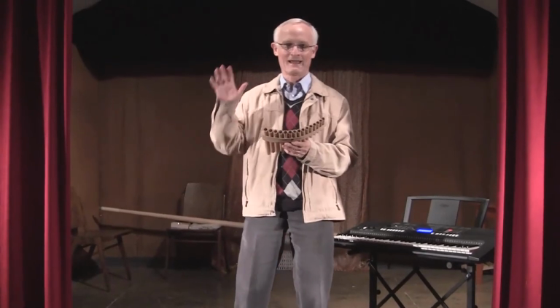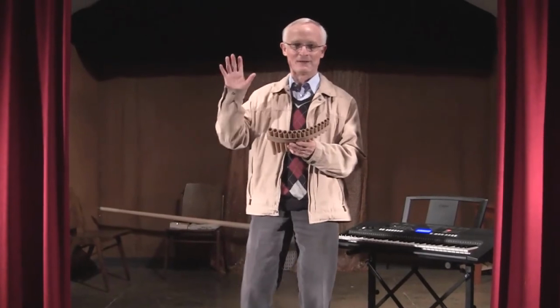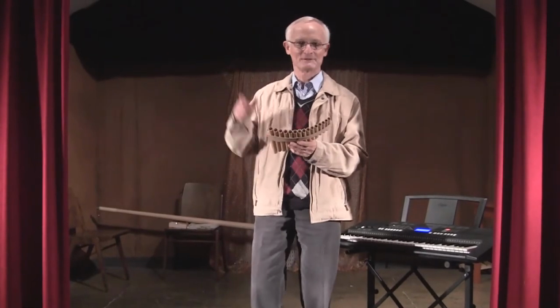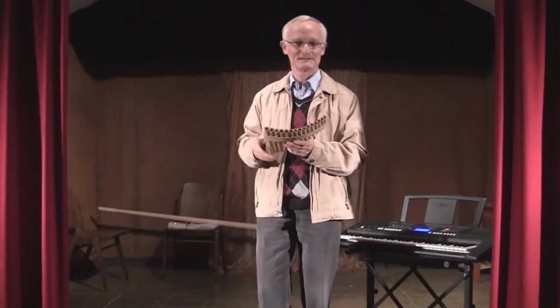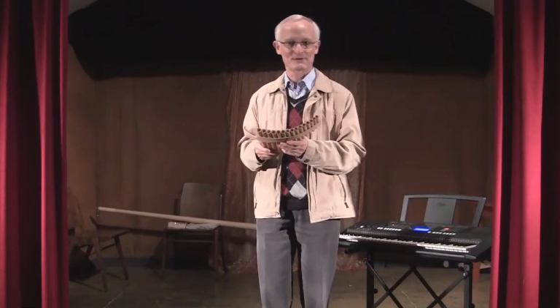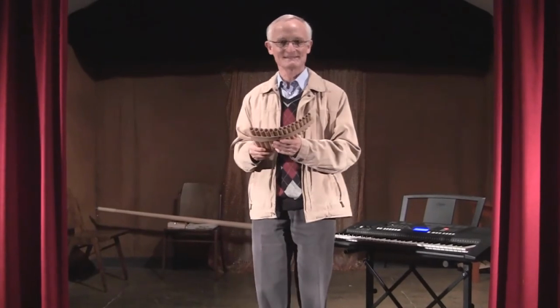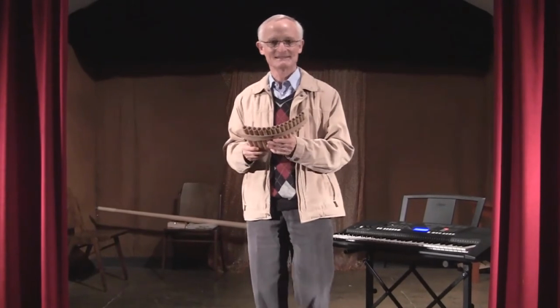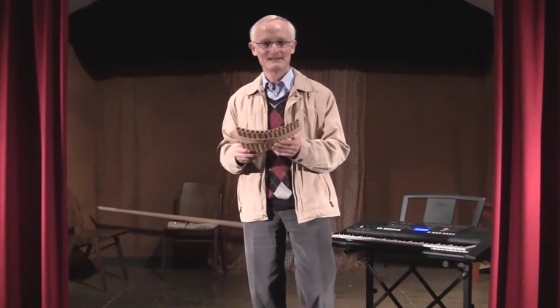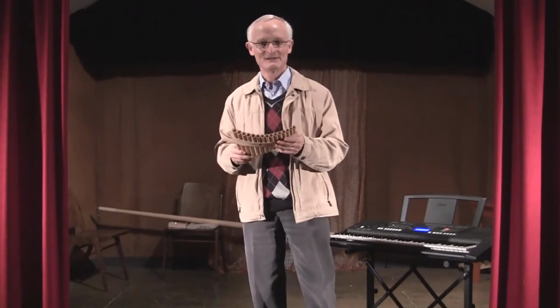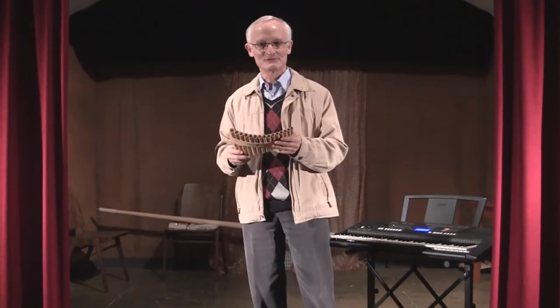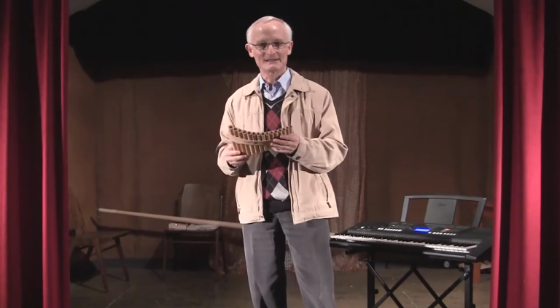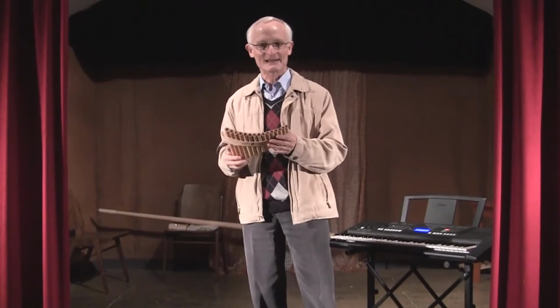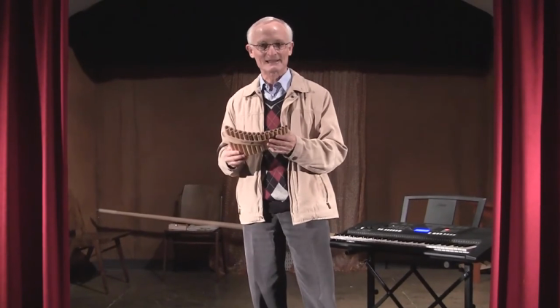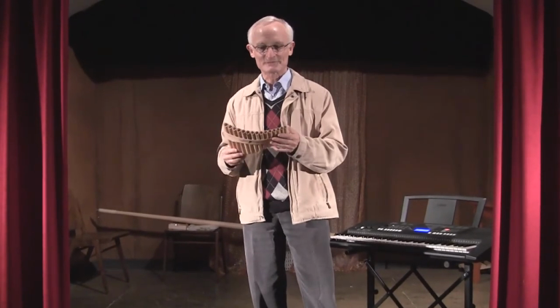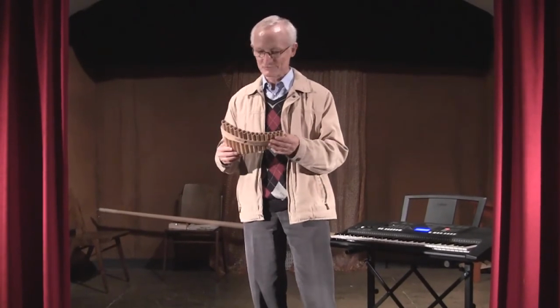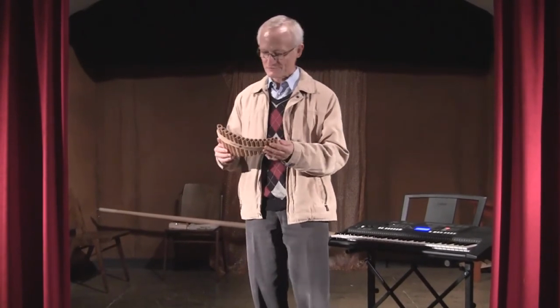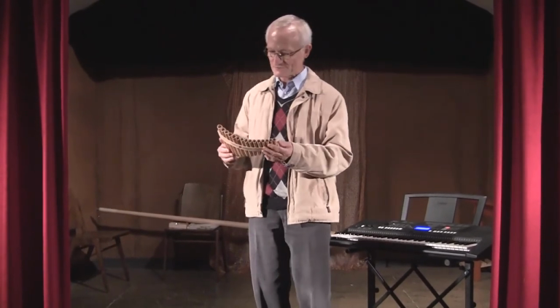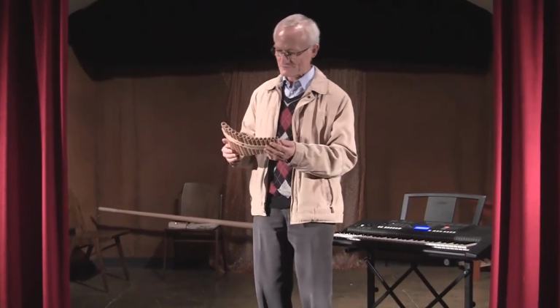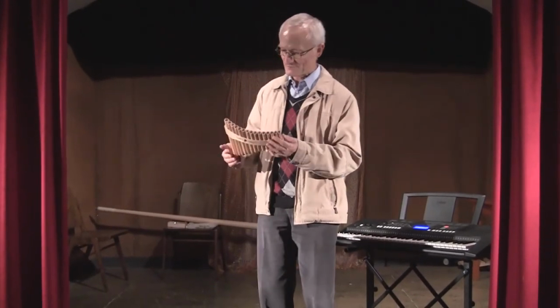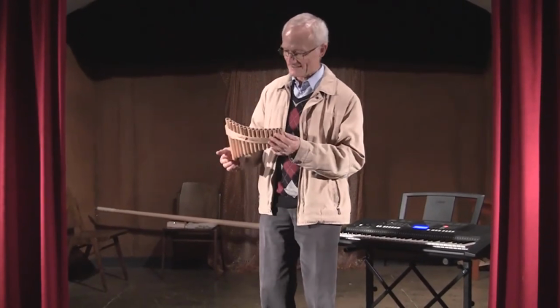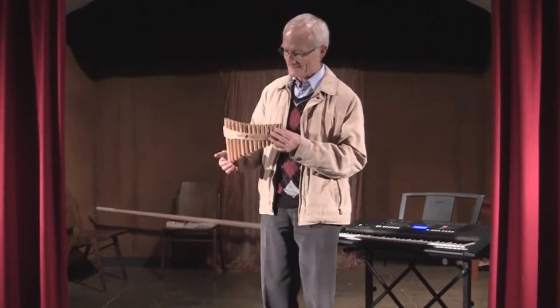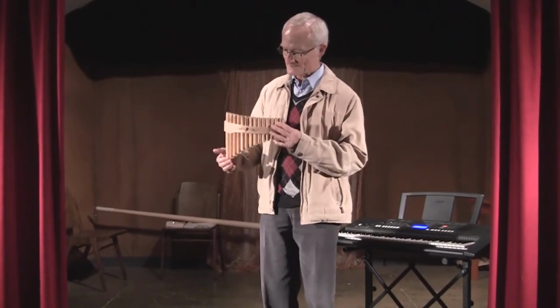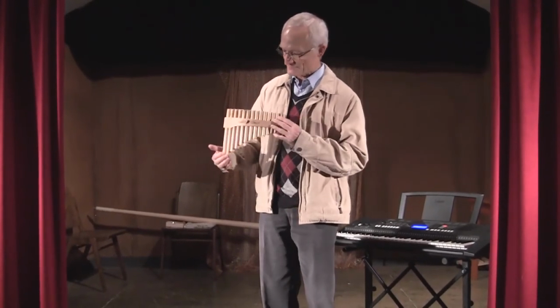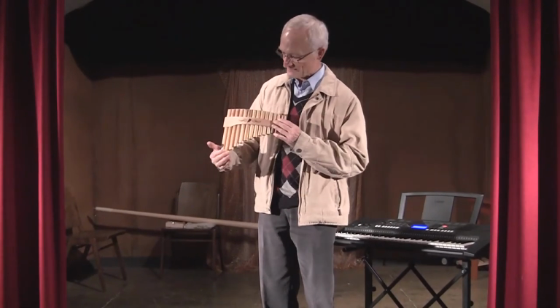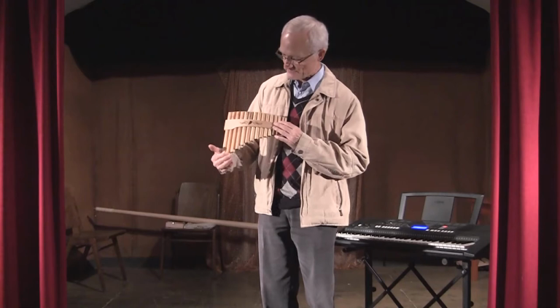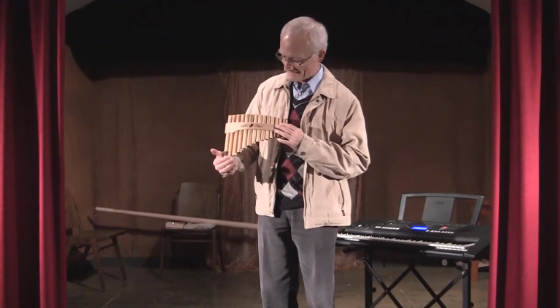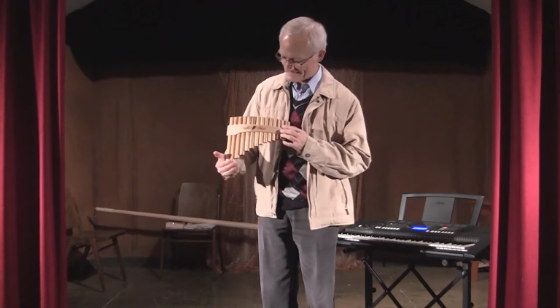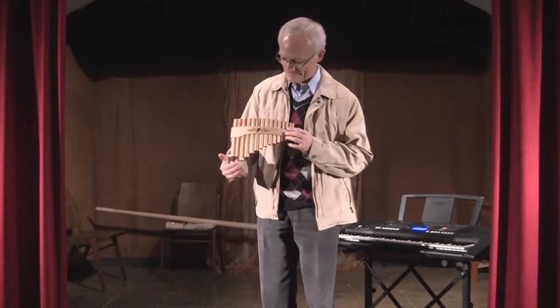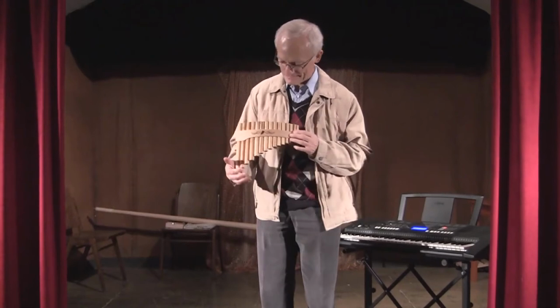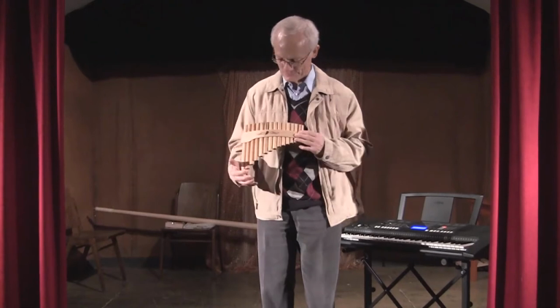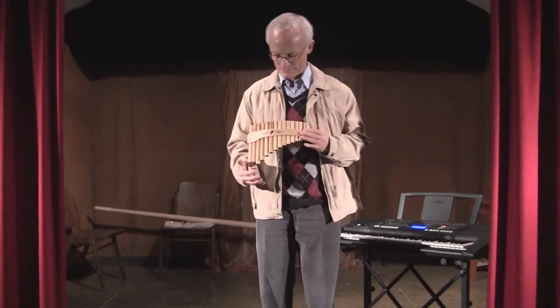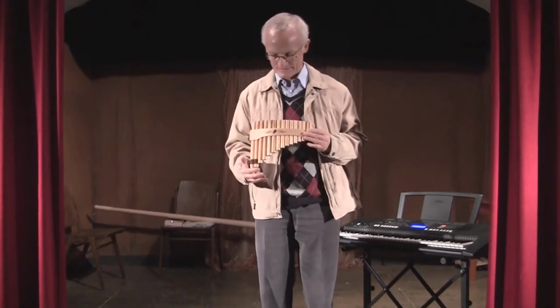Hello dear friends! Today I'd like to introduce you to another instrument of mine, the Pan Flute.